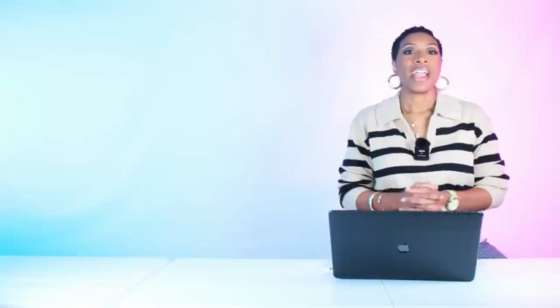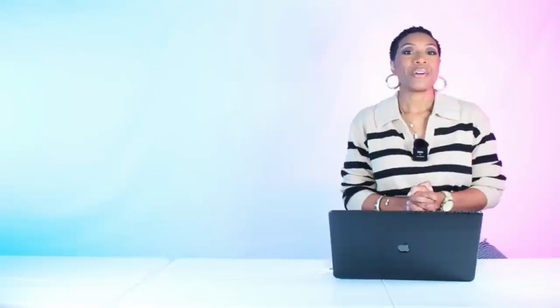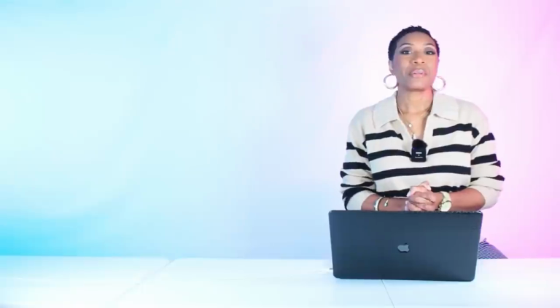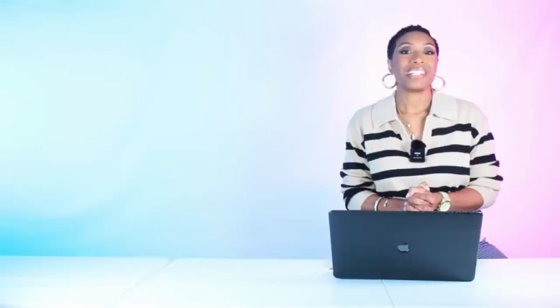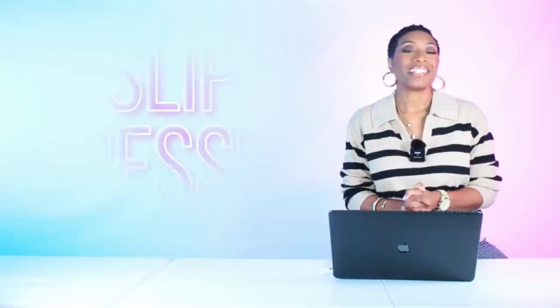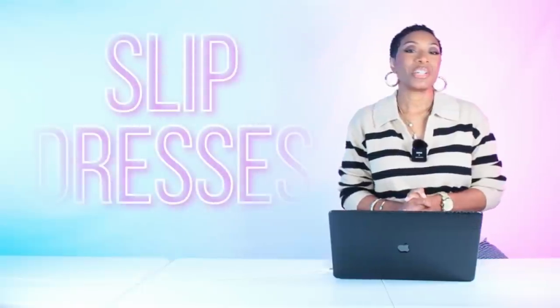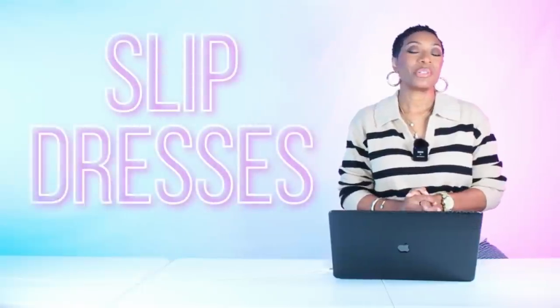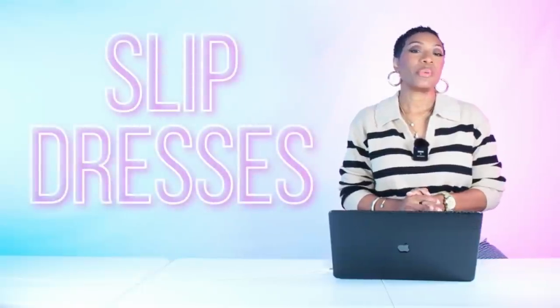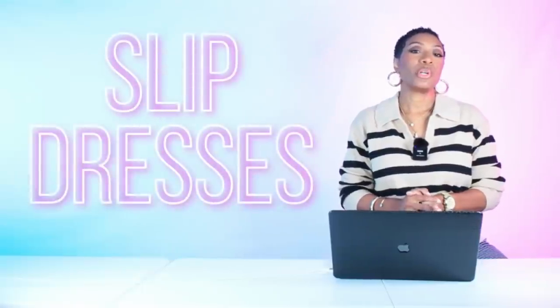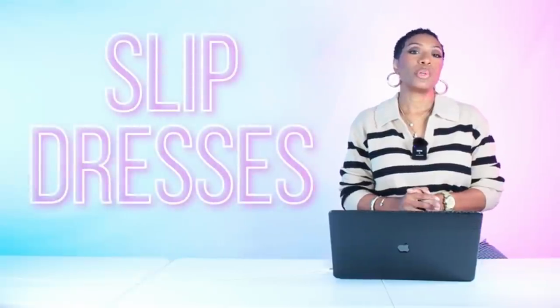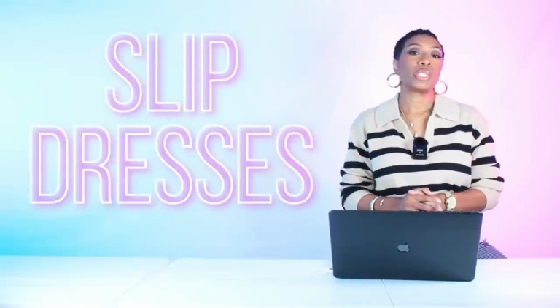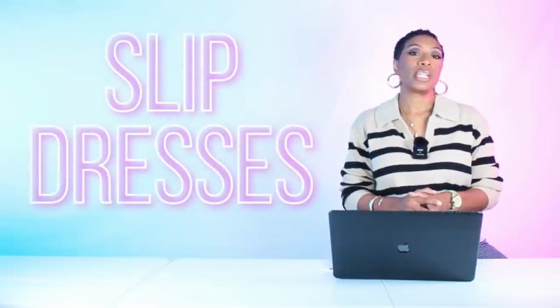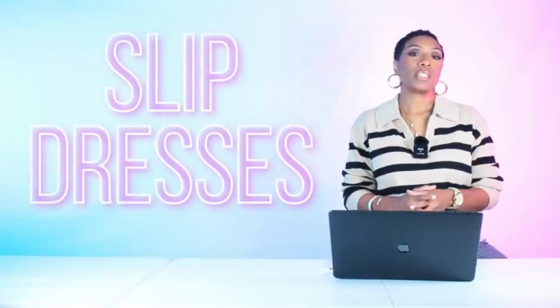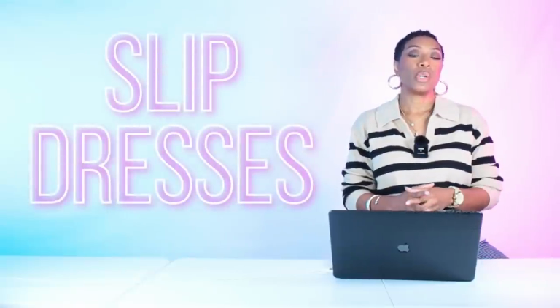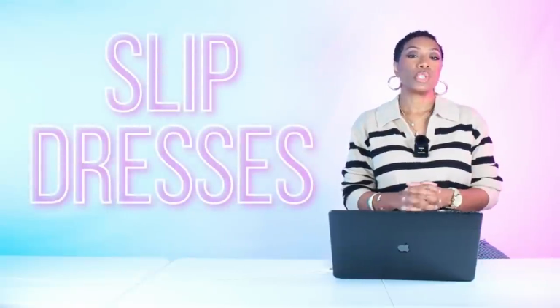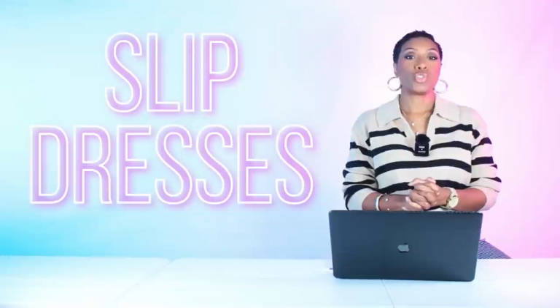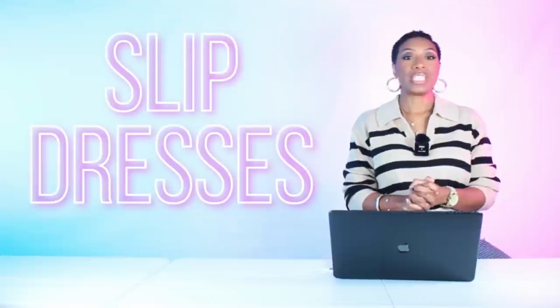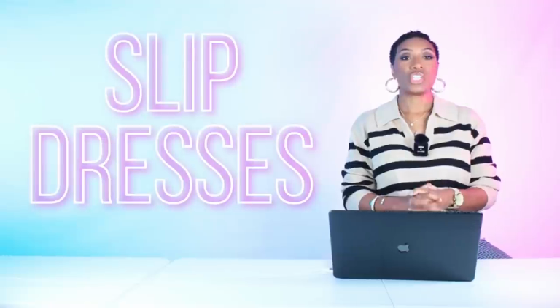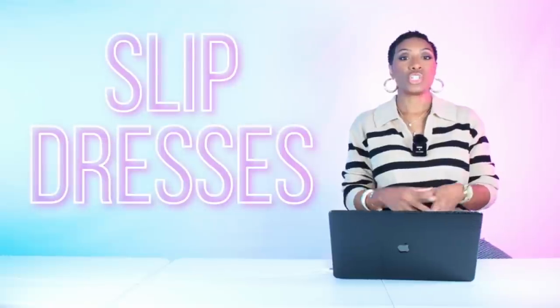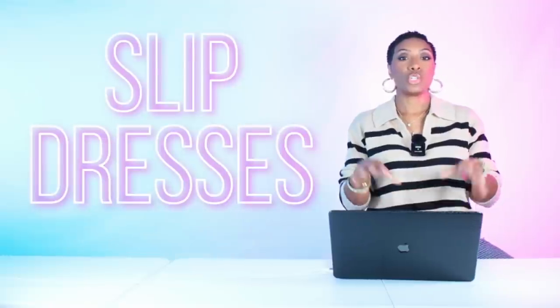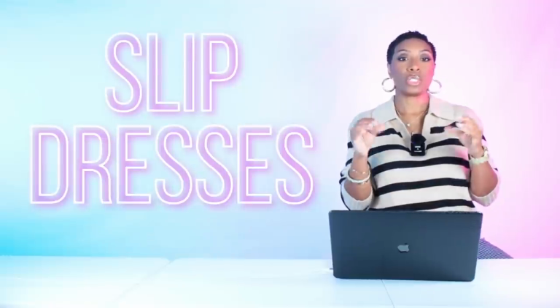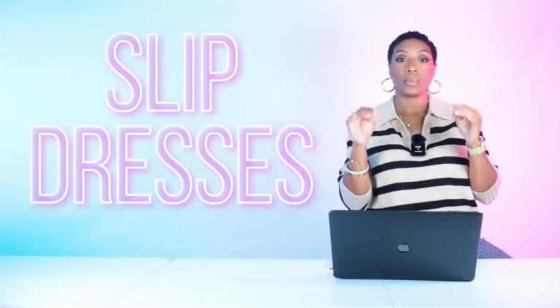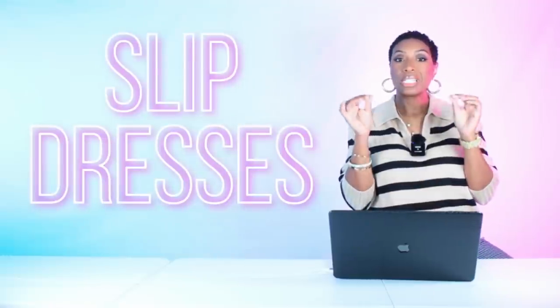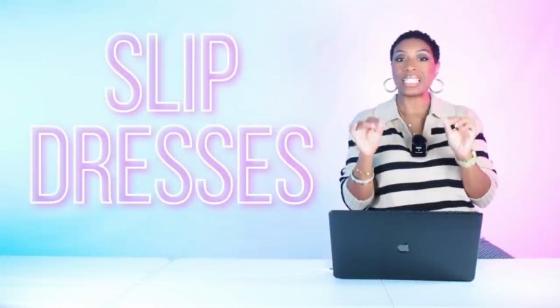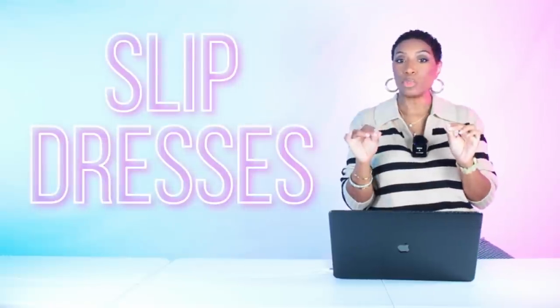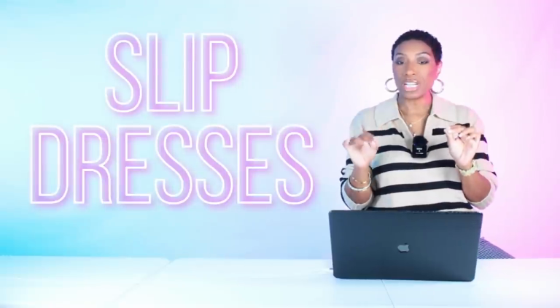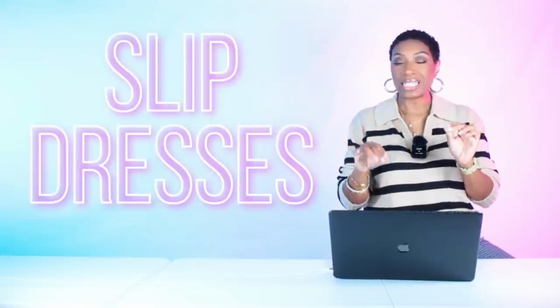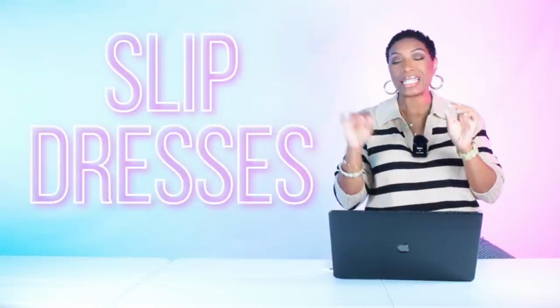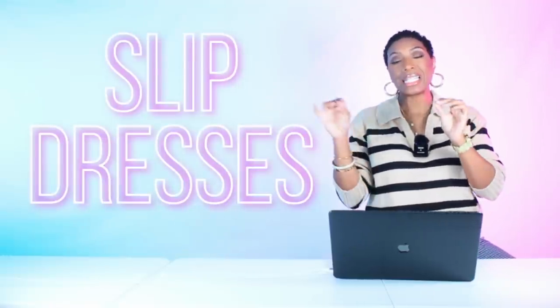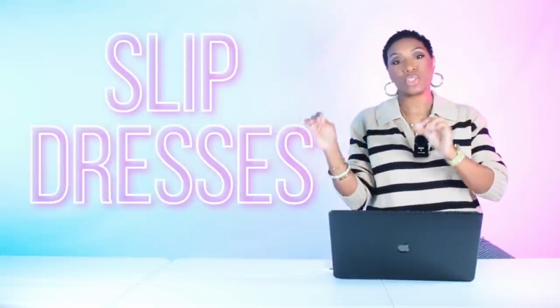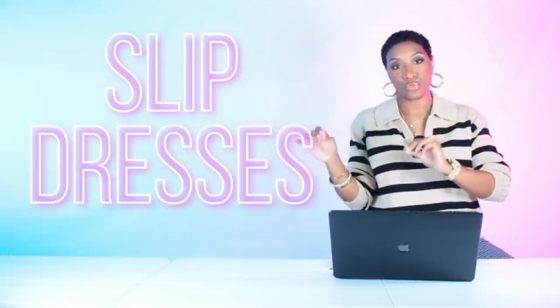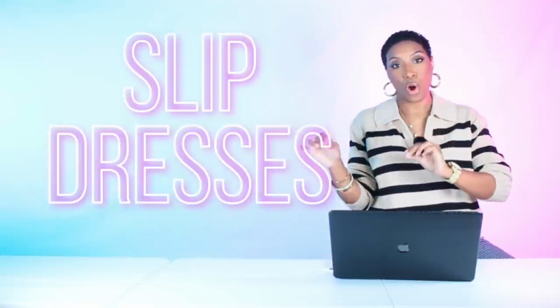Hey y'all, welcome back to the channel. Today we are going to look at some ways to transition your summer slip dresses into fall.